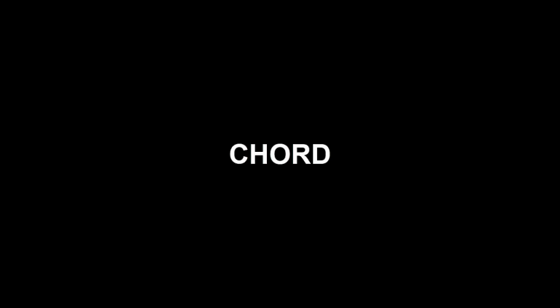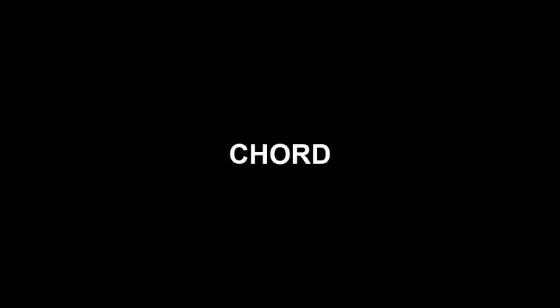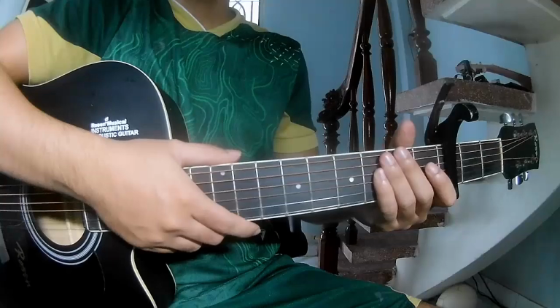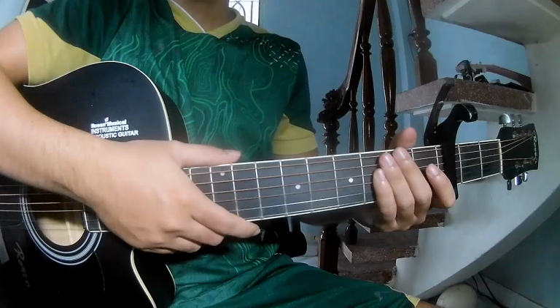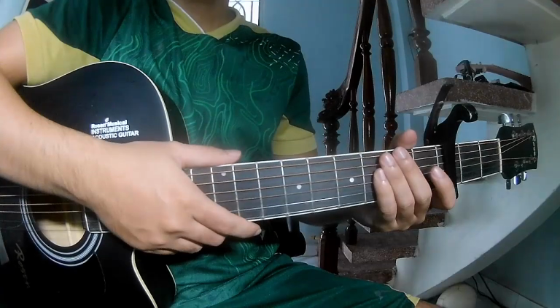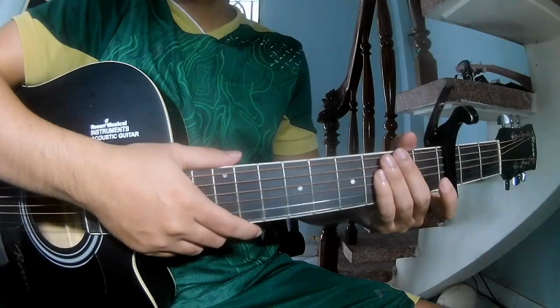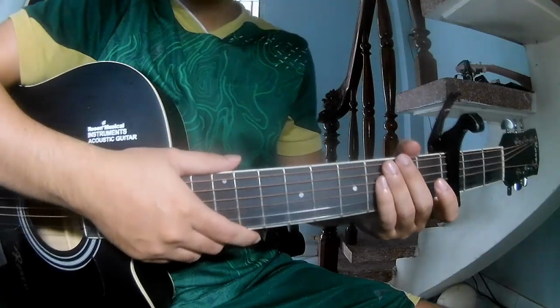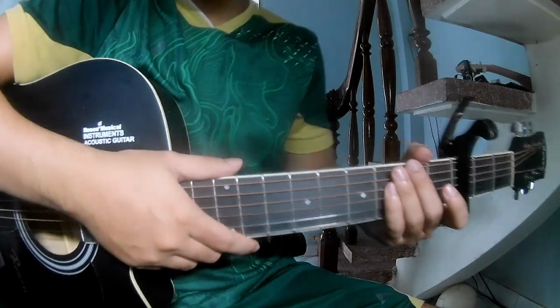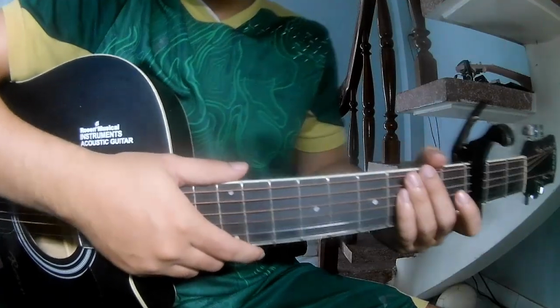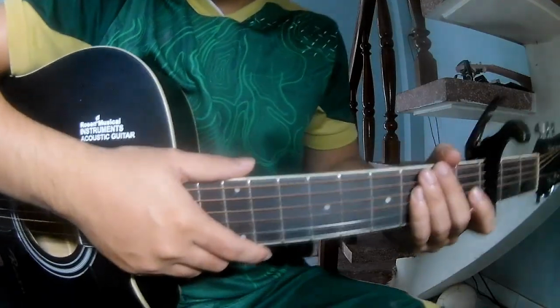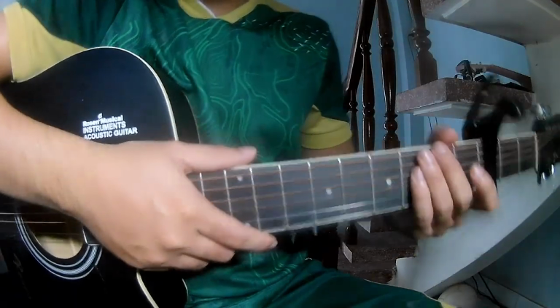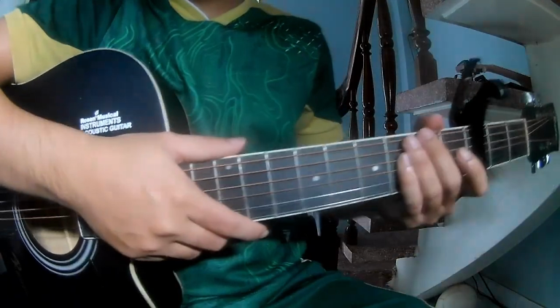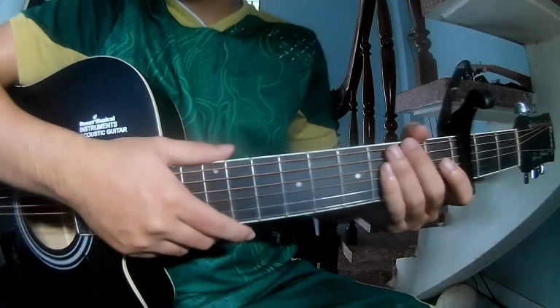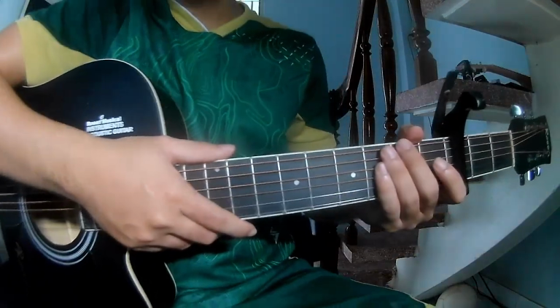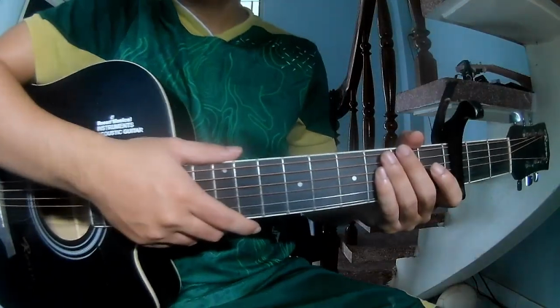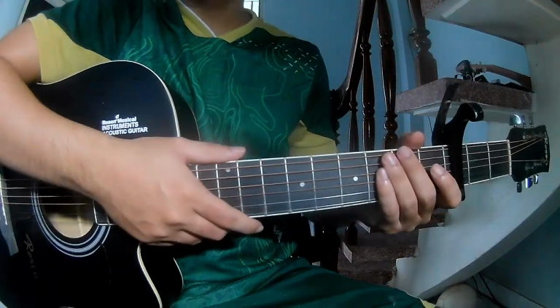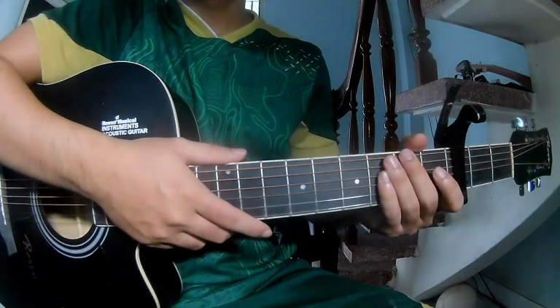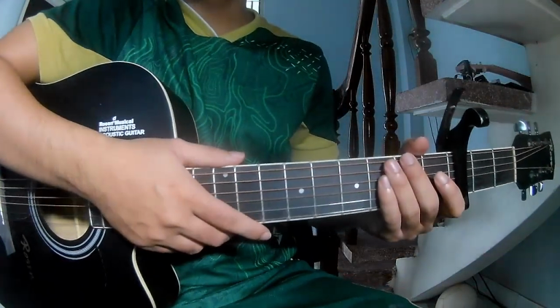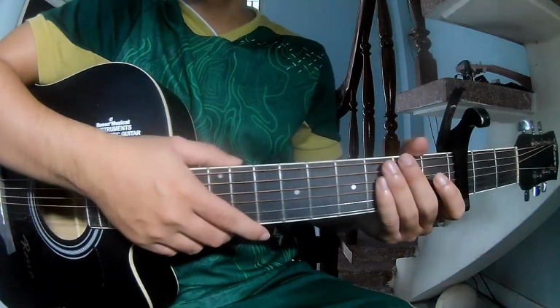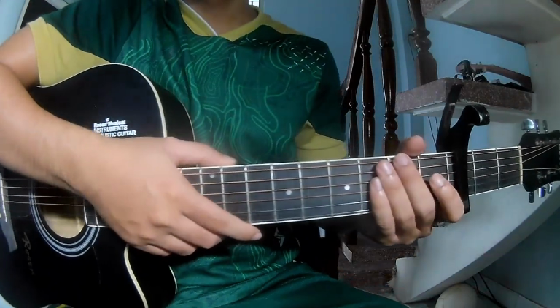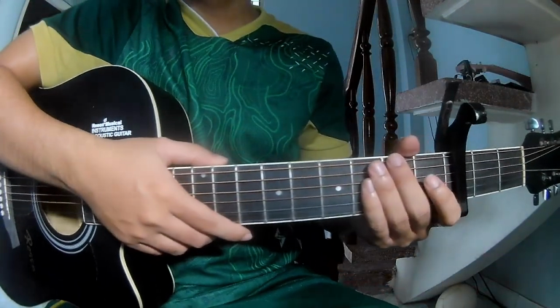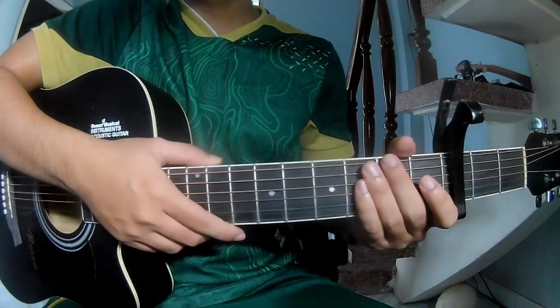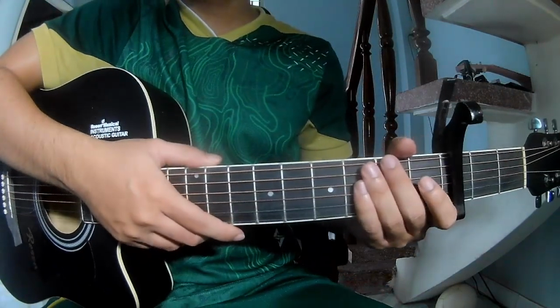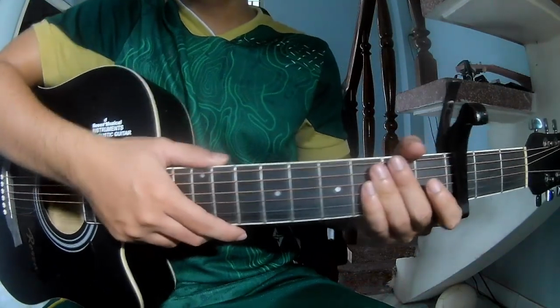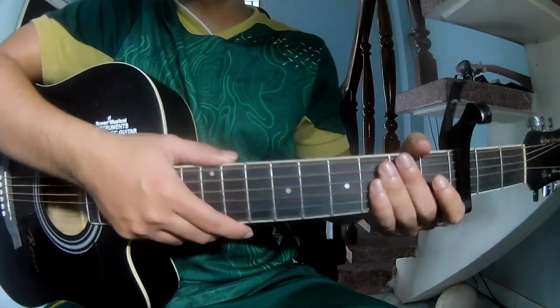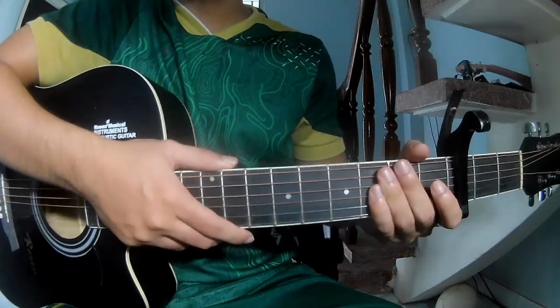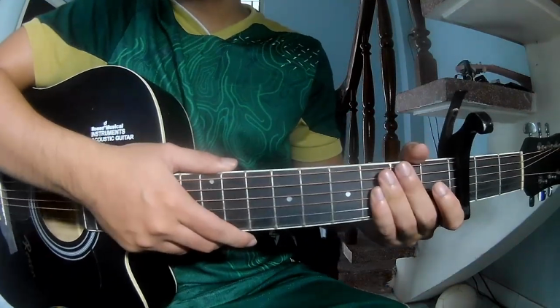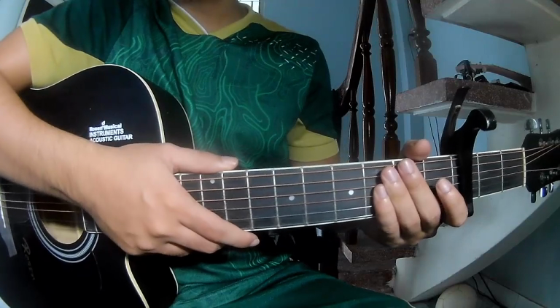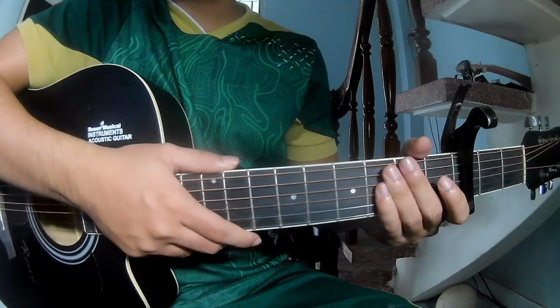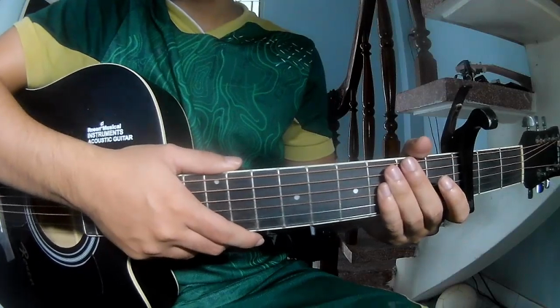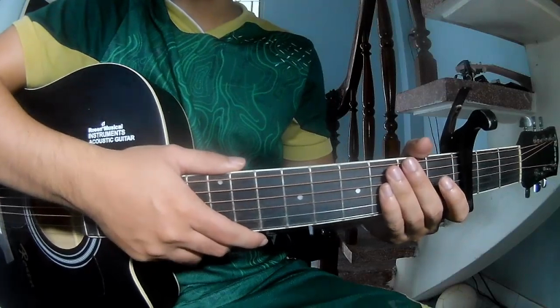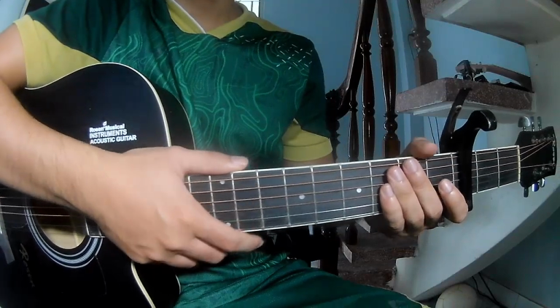Hi everyone. Today we'll see how to play guitar. First, we'll watch by Piero White.